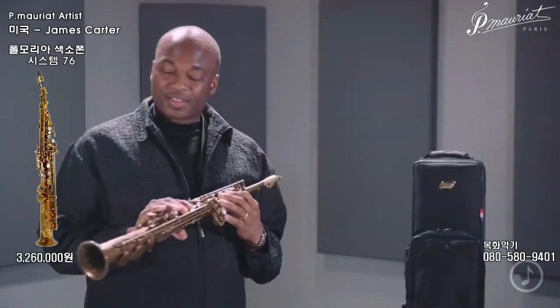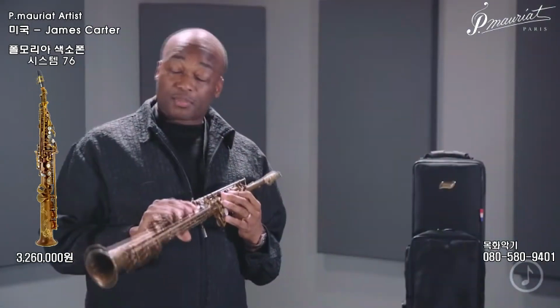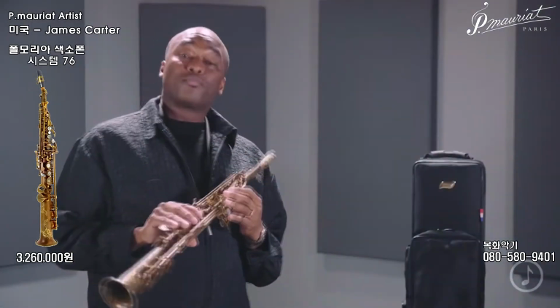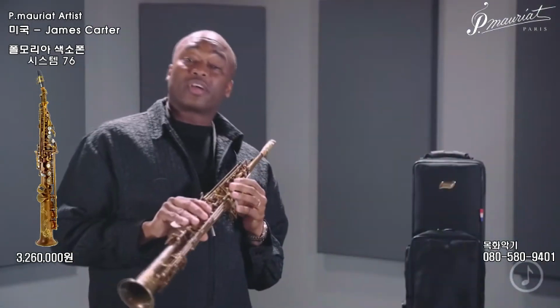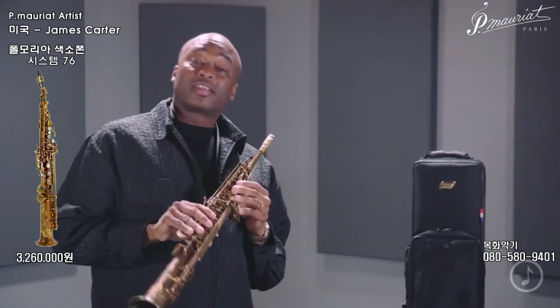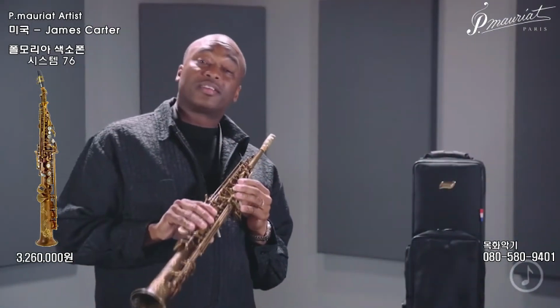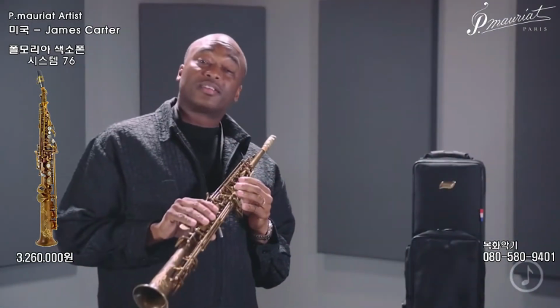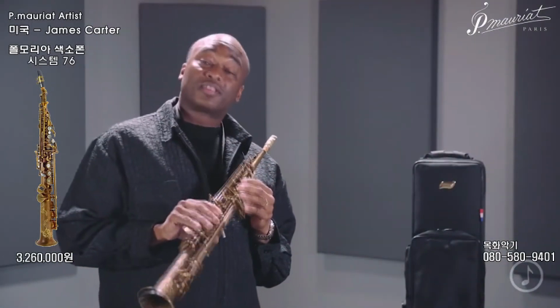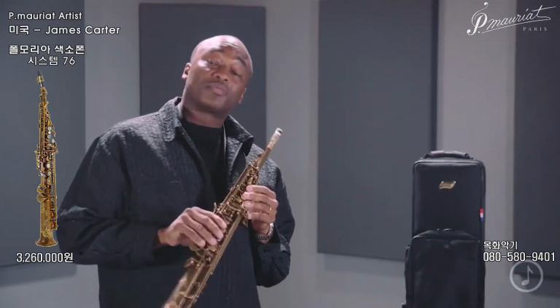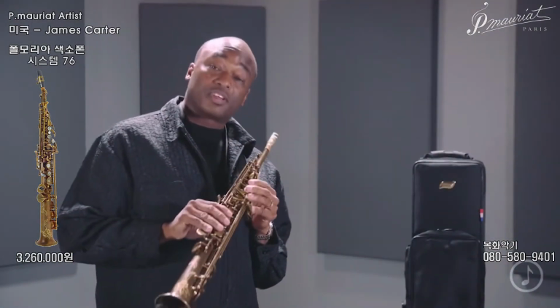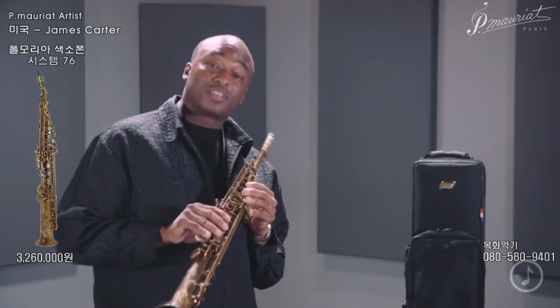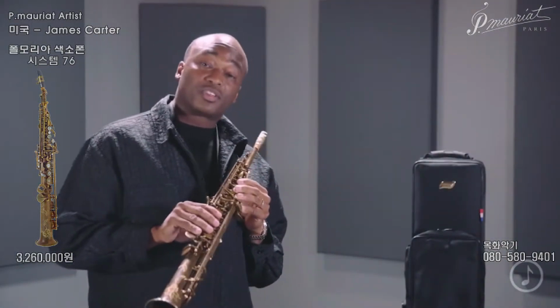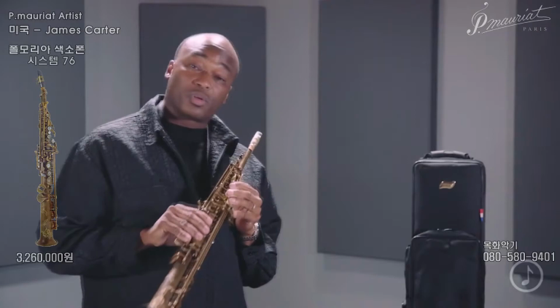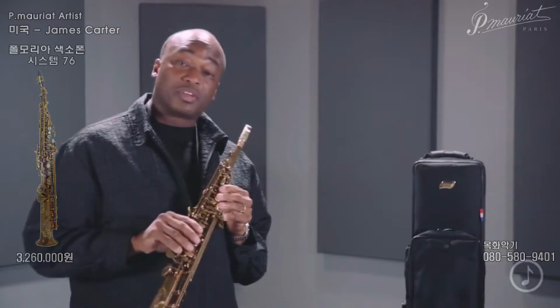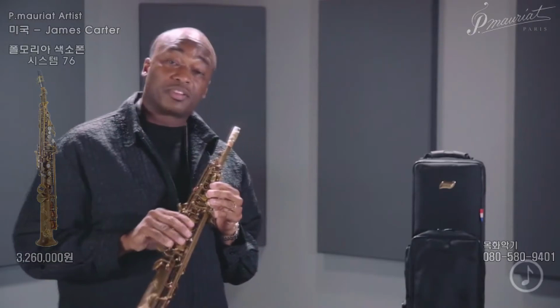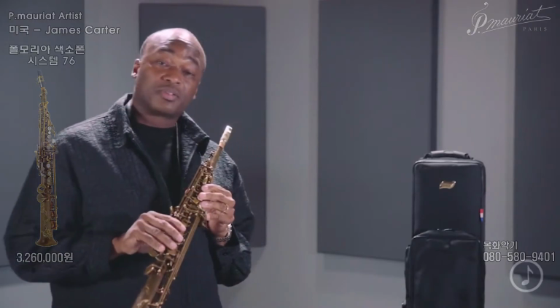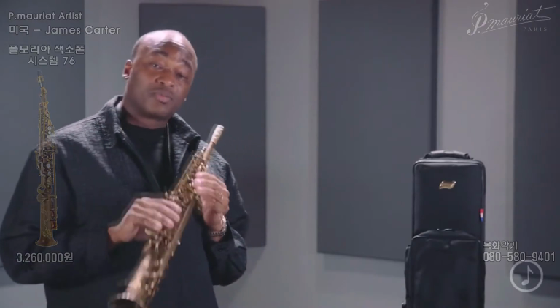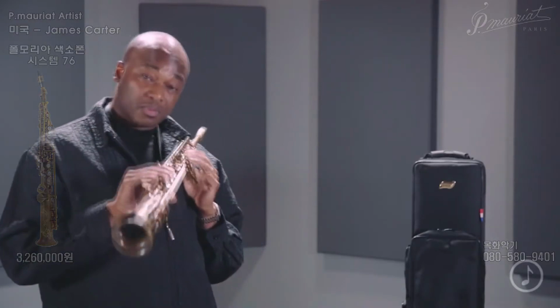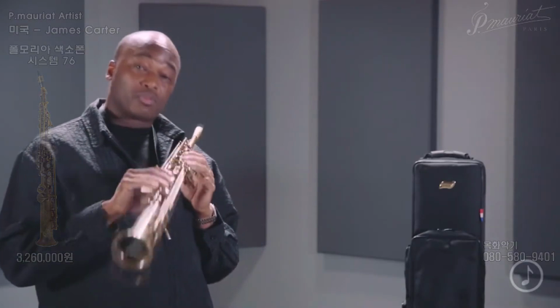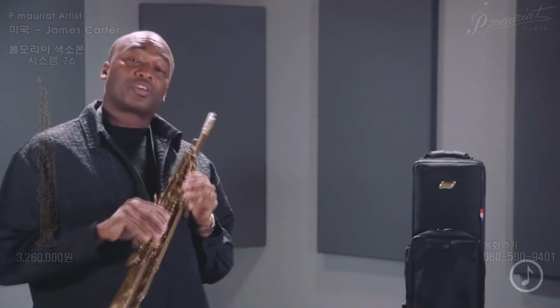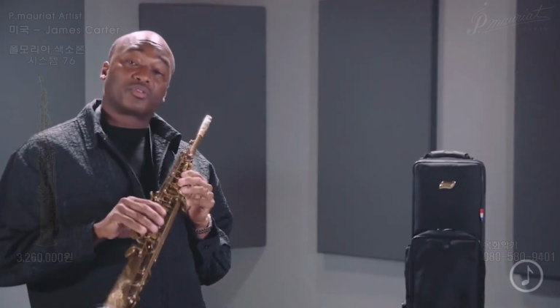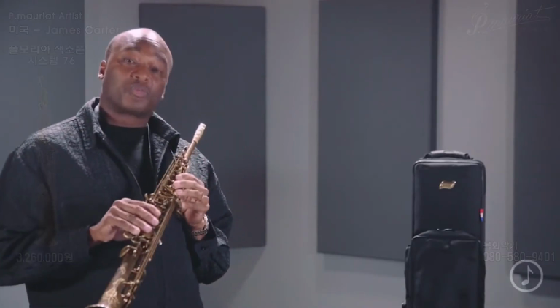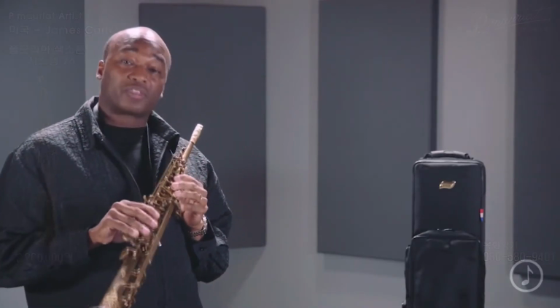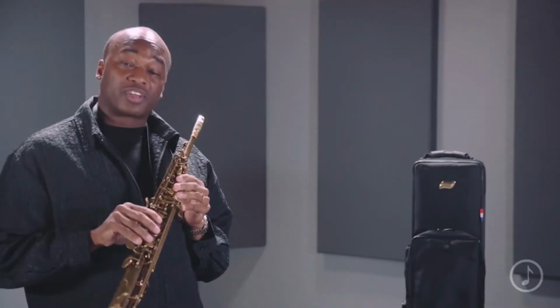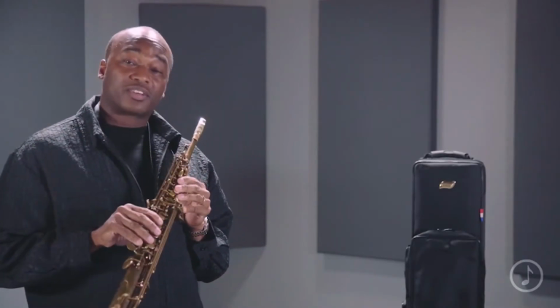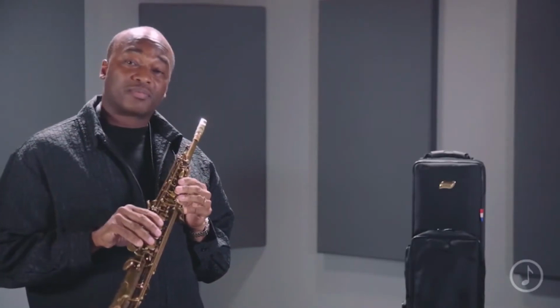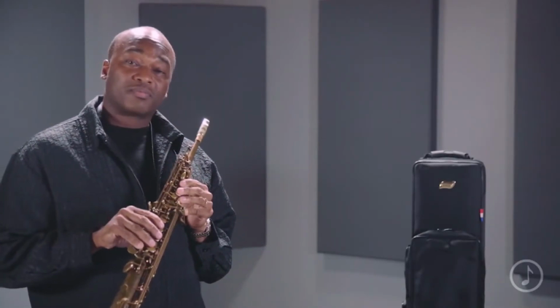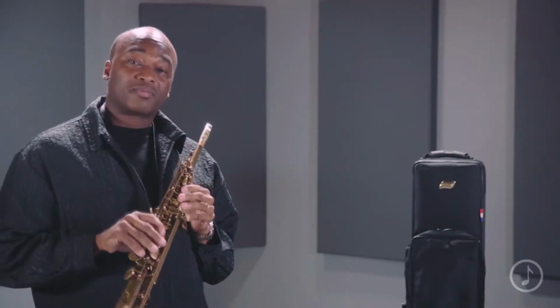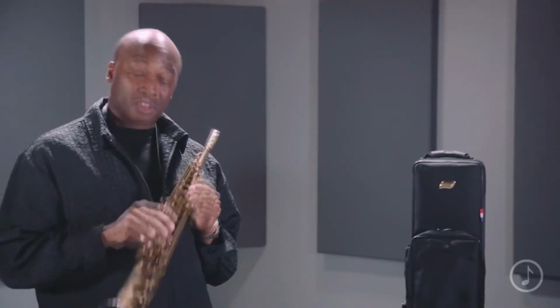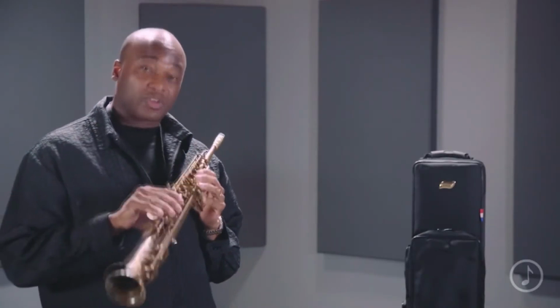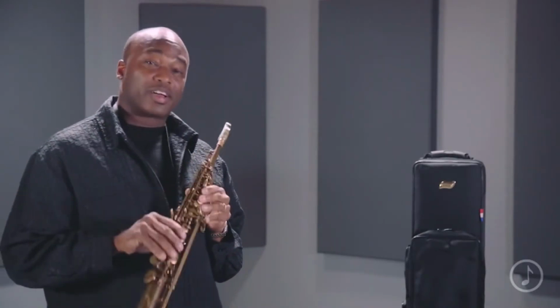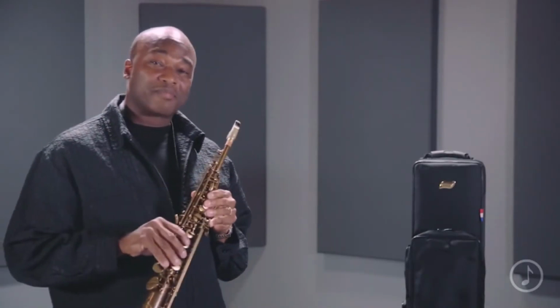The P. Mauriat System 76 One Piece Professional Soprano Sax — get one now.